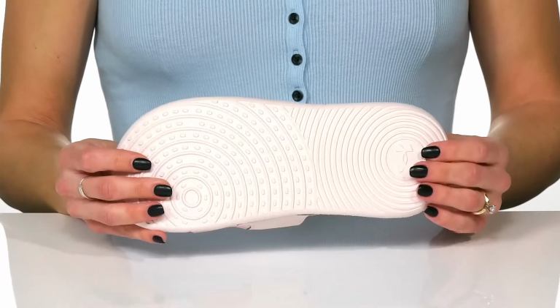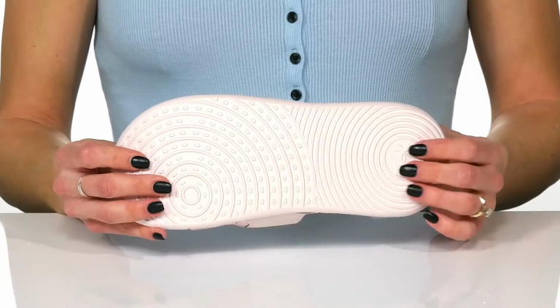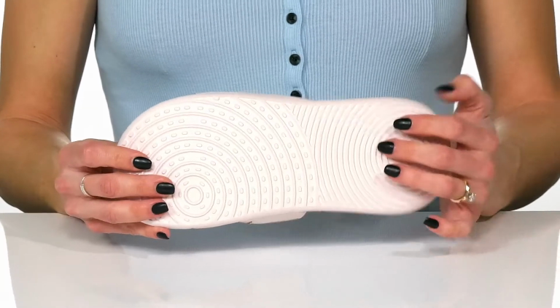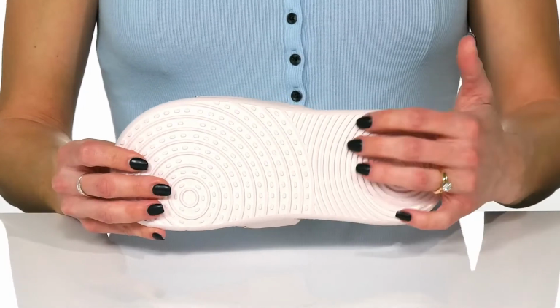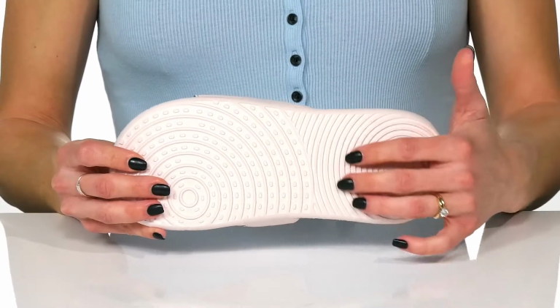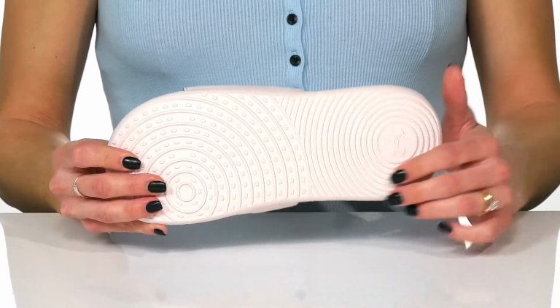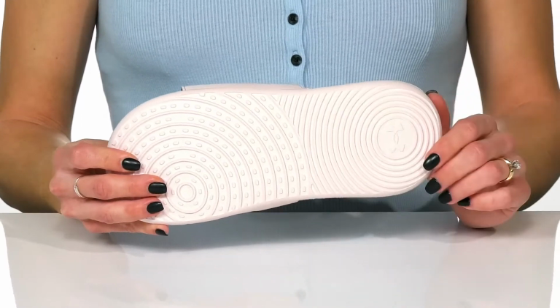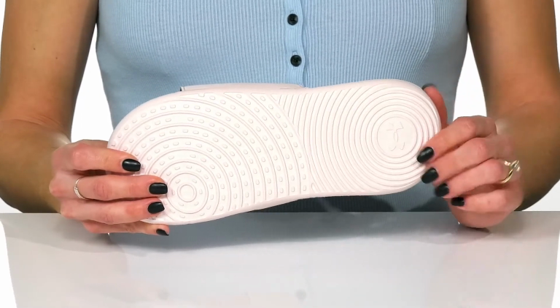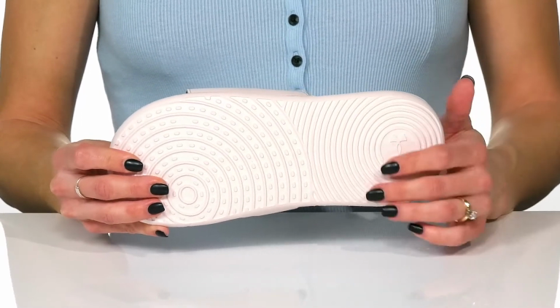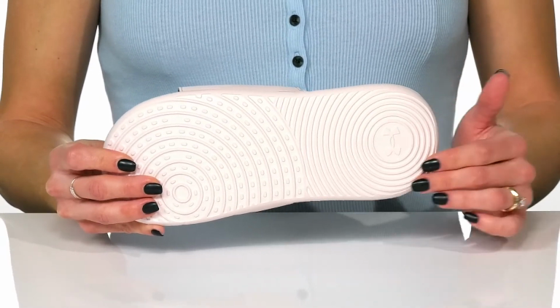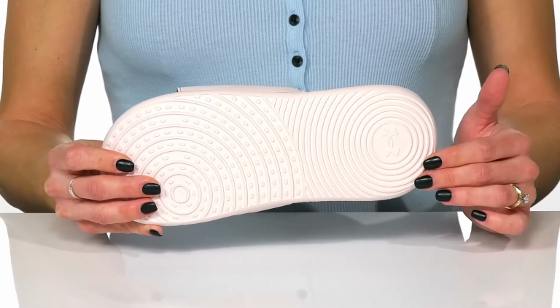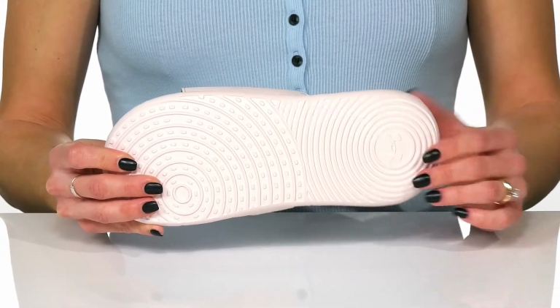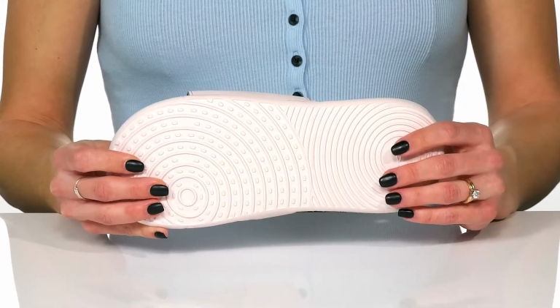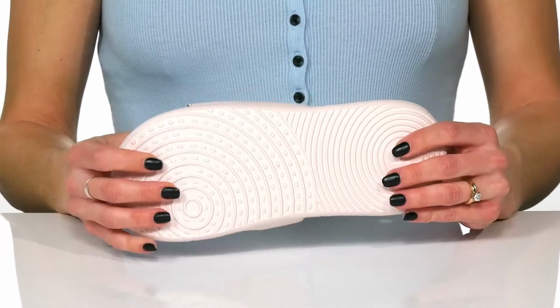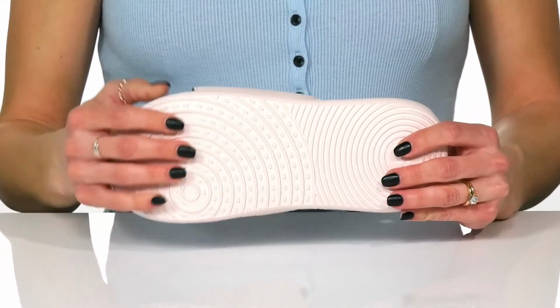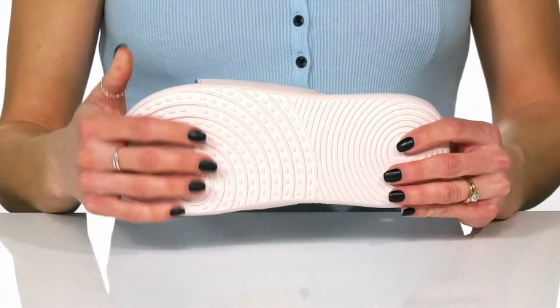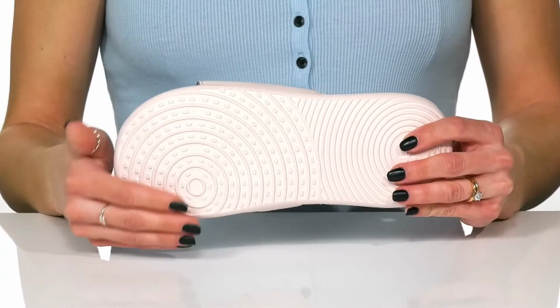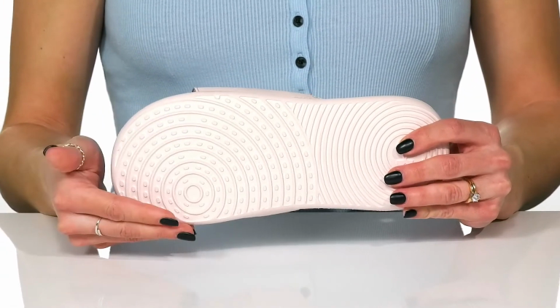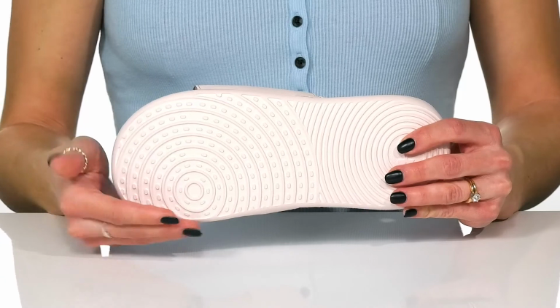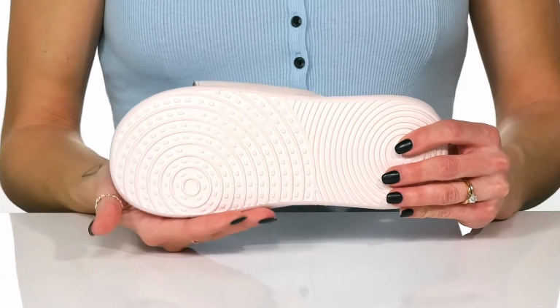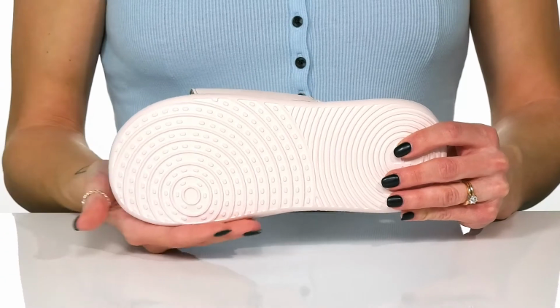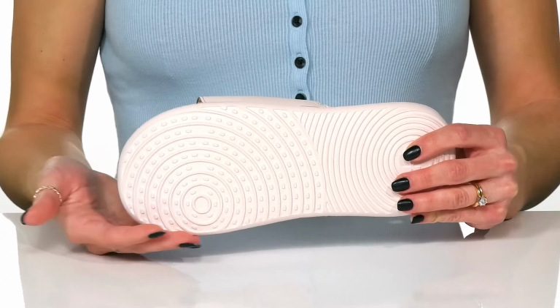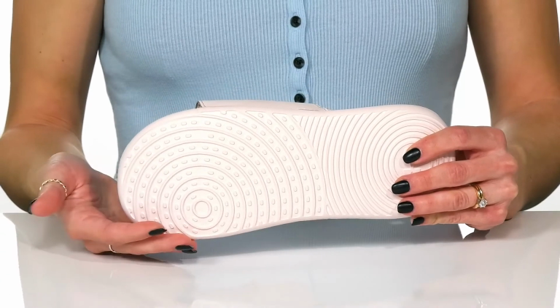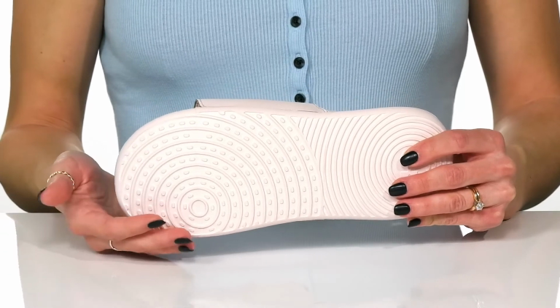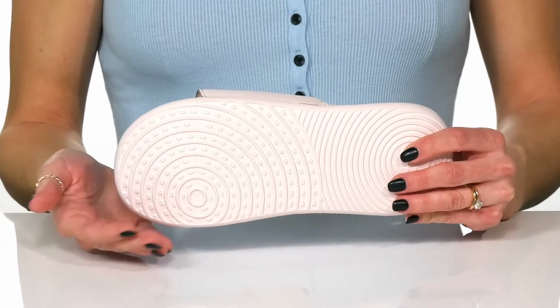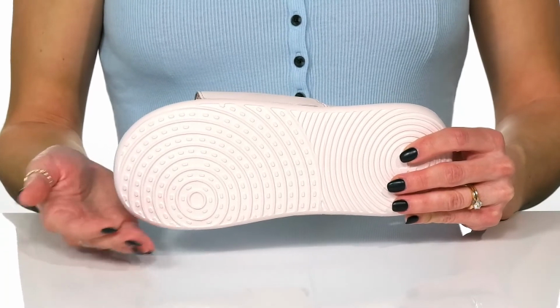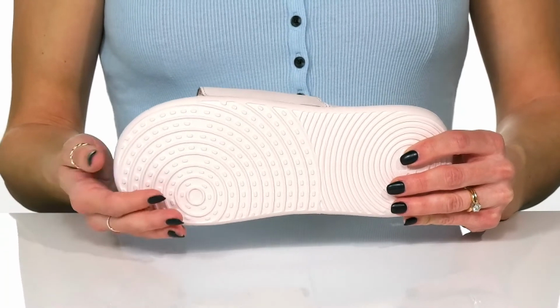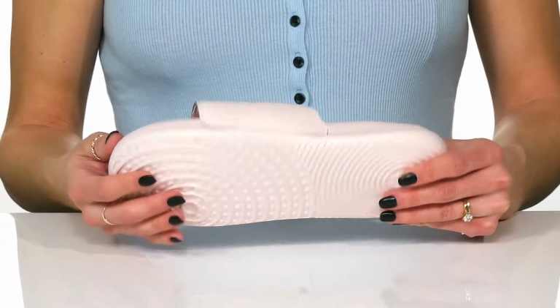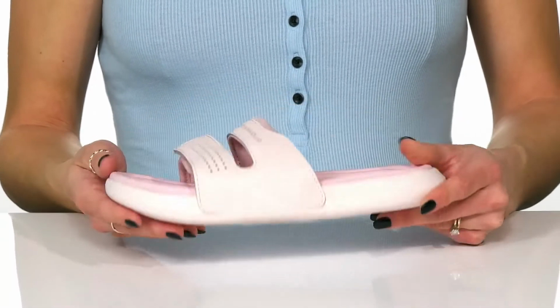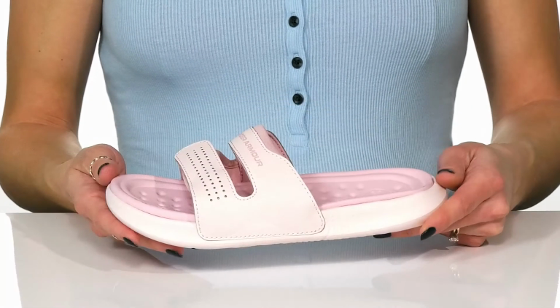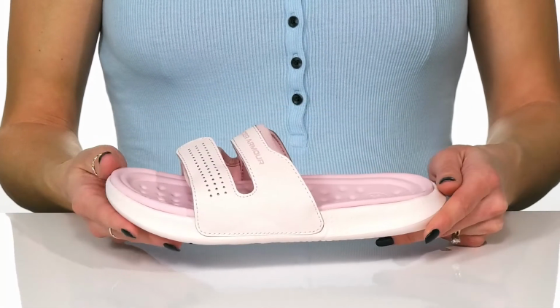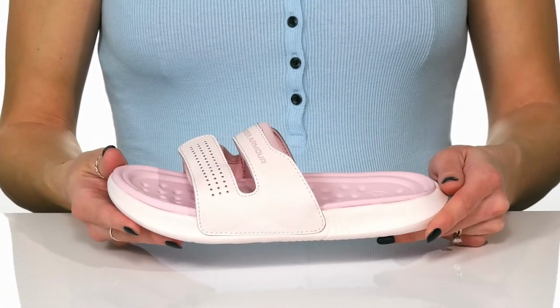They sit on top of a really grippy and grooved outsole that's going to help with some traction under your feet, making them great for all day wear.